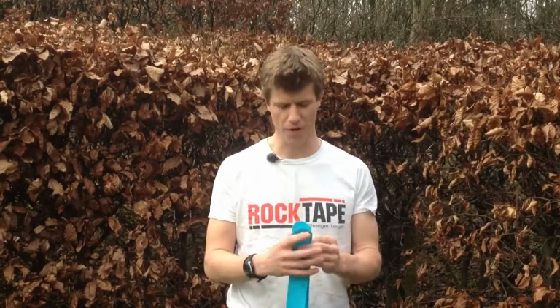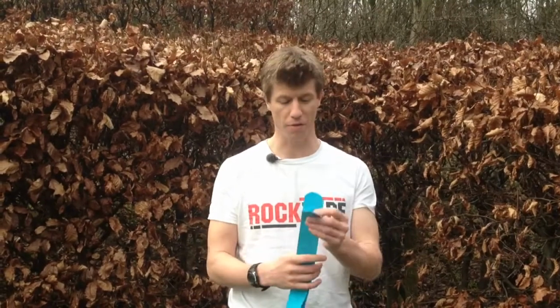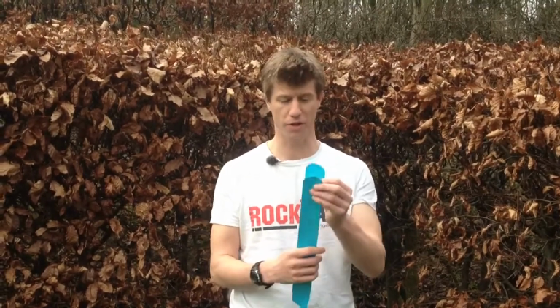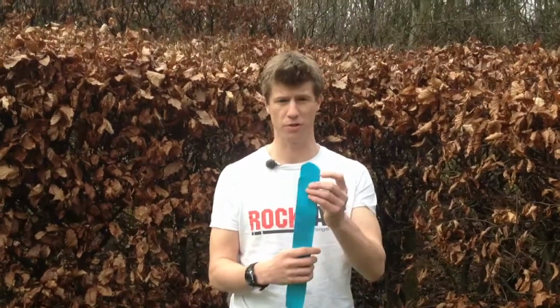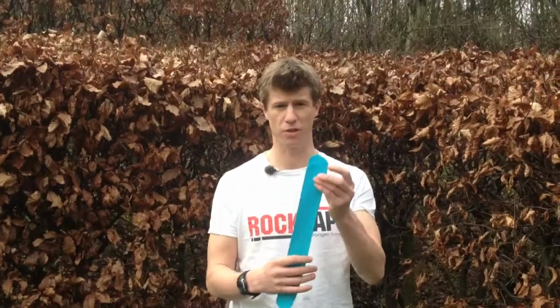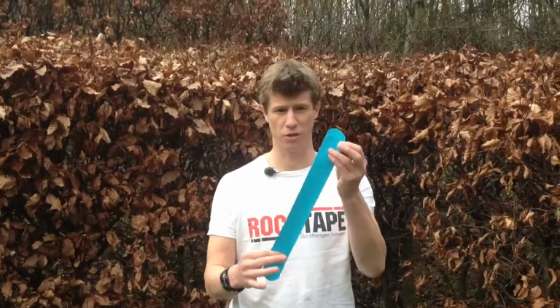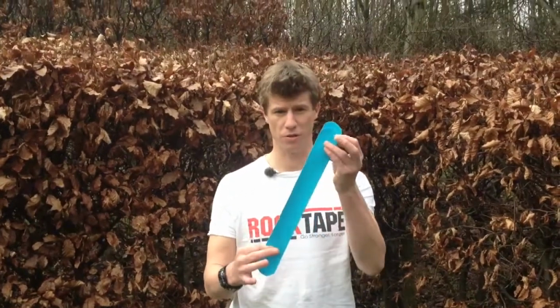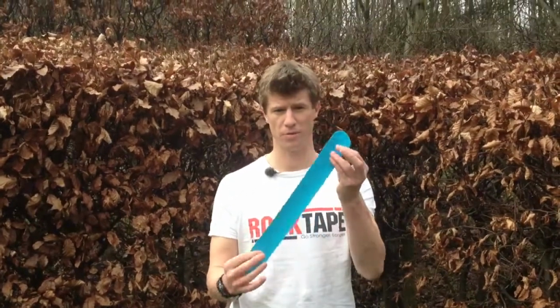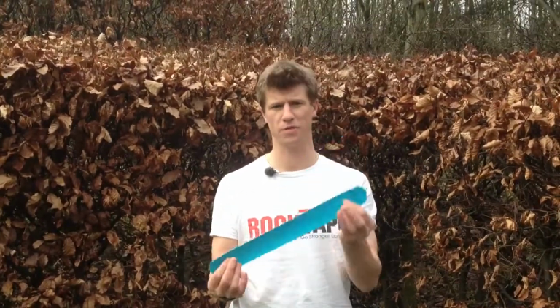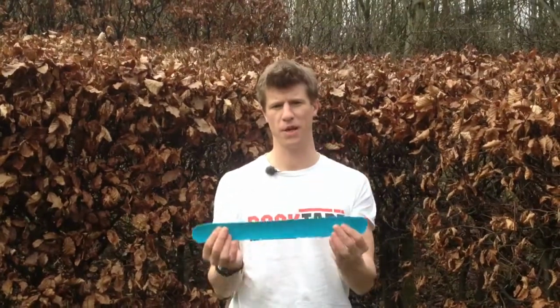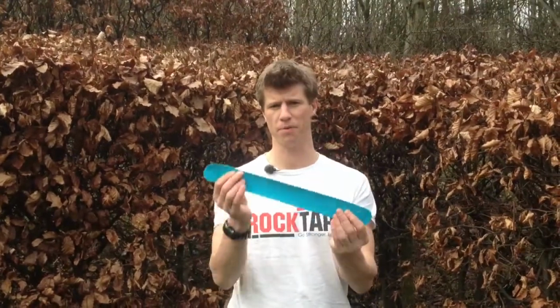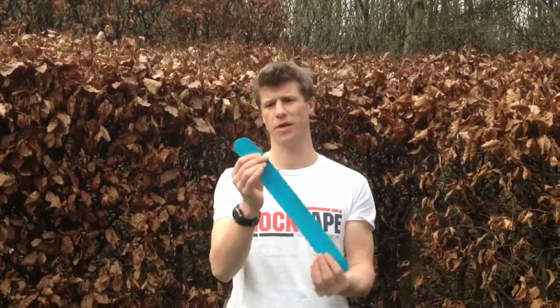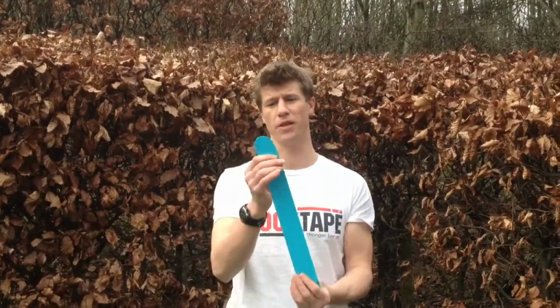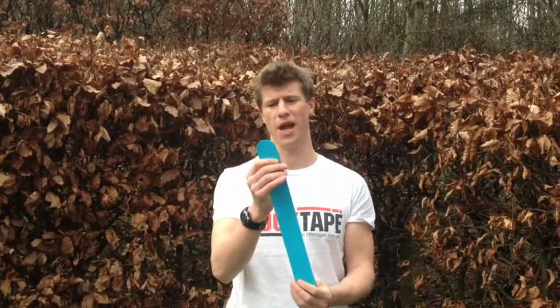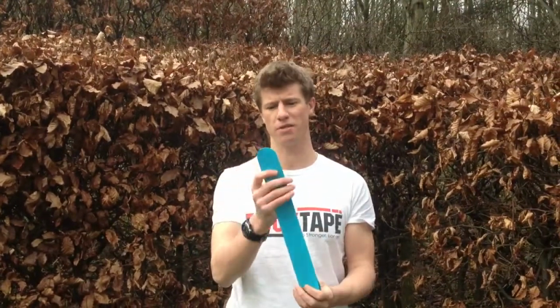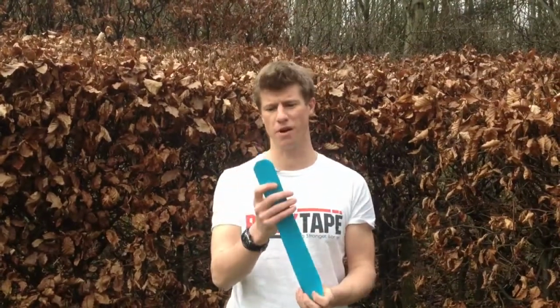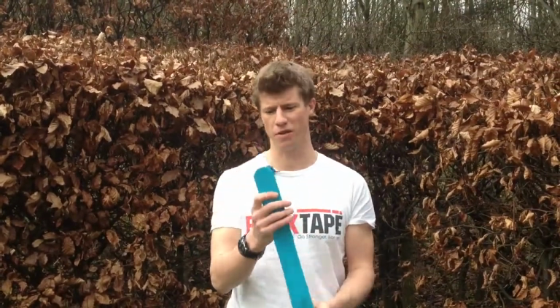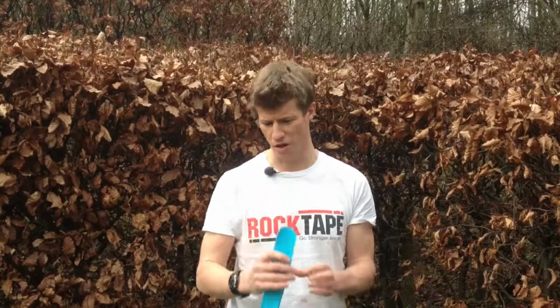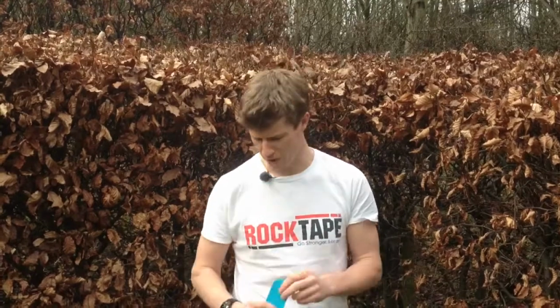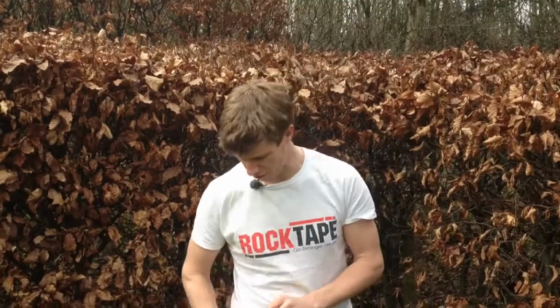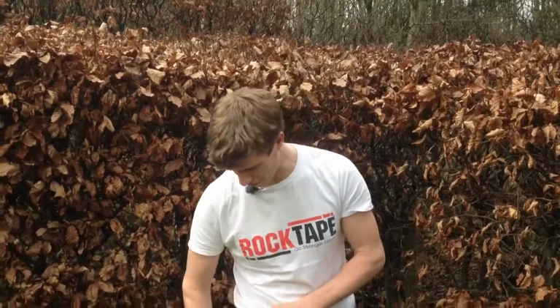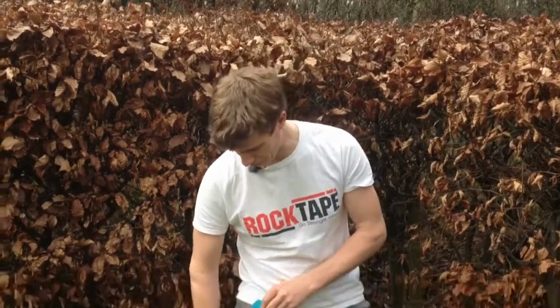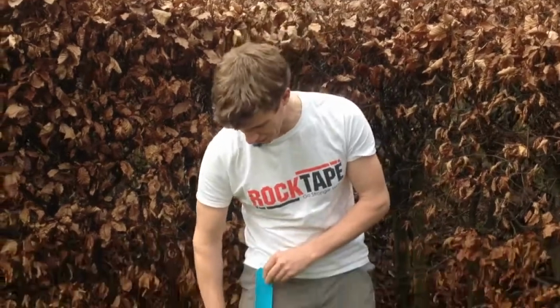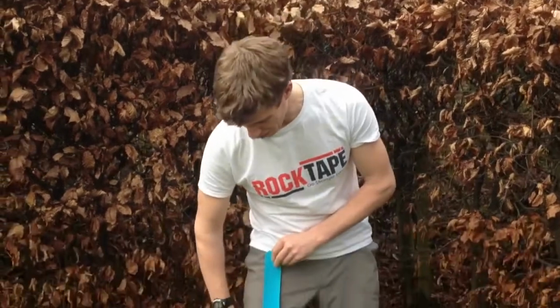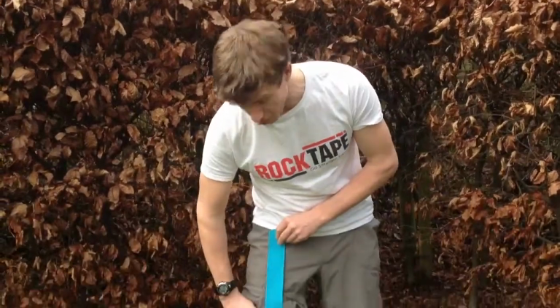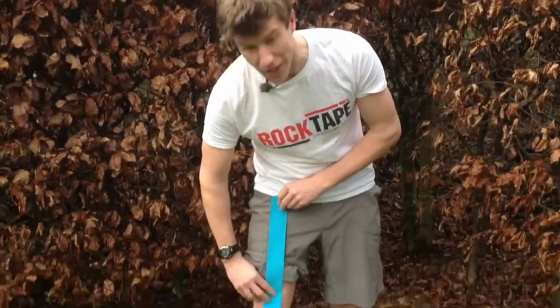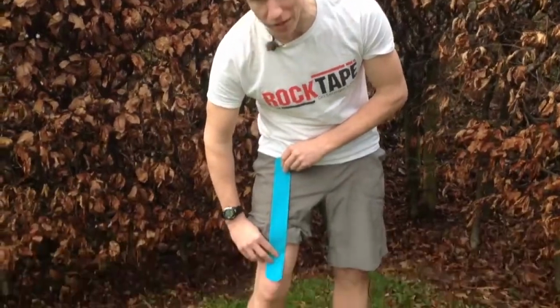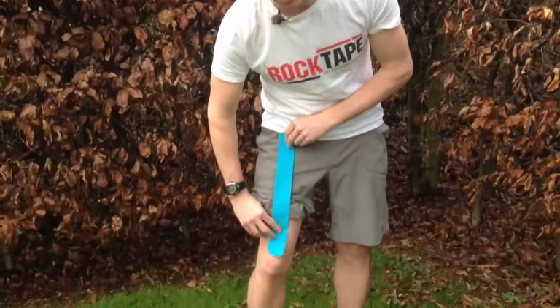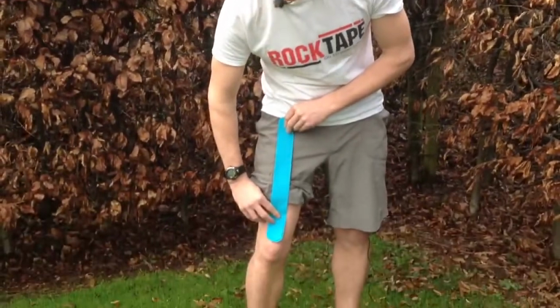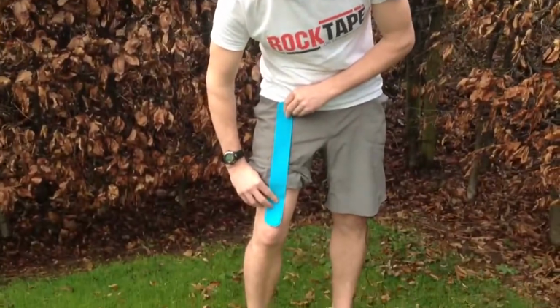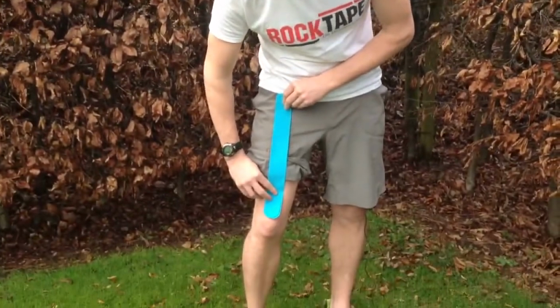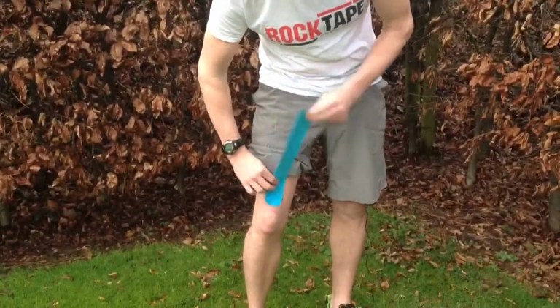For this you'll need two strips of tape with the ends rounded off, roughly the length of your thigh.